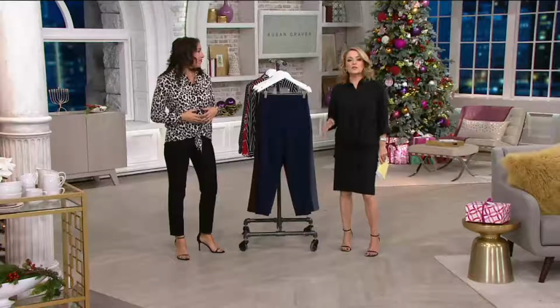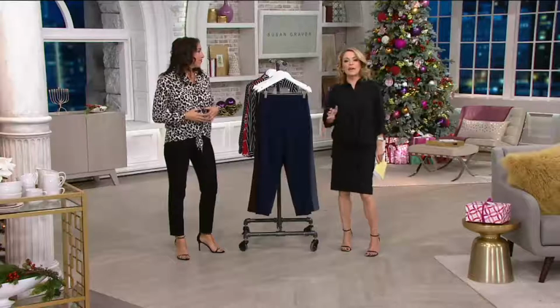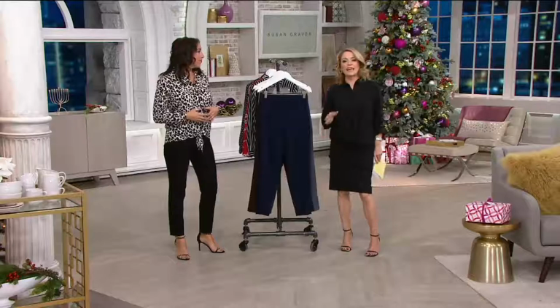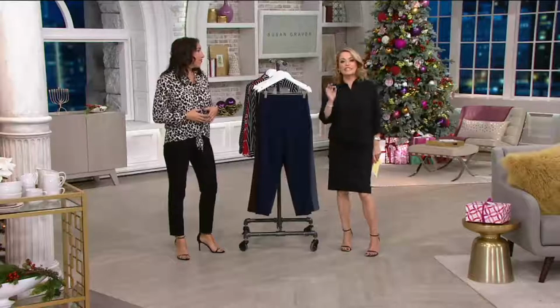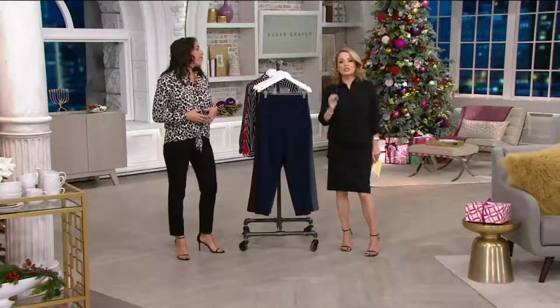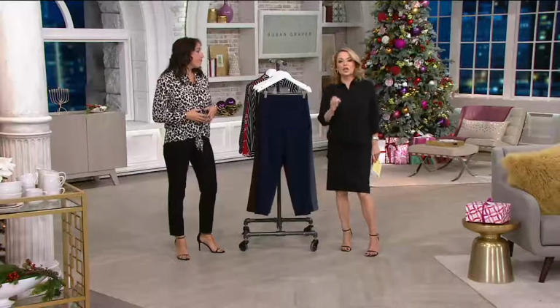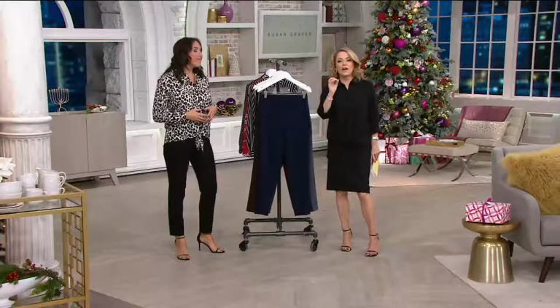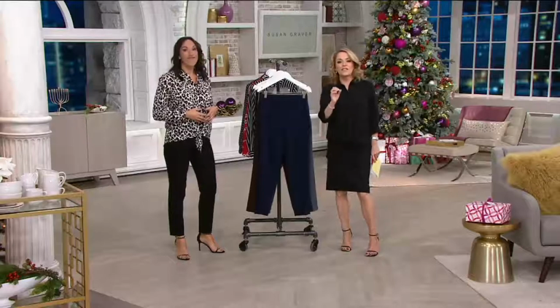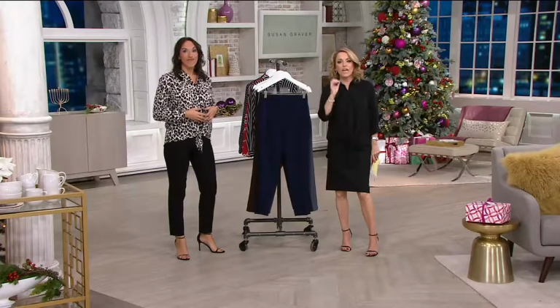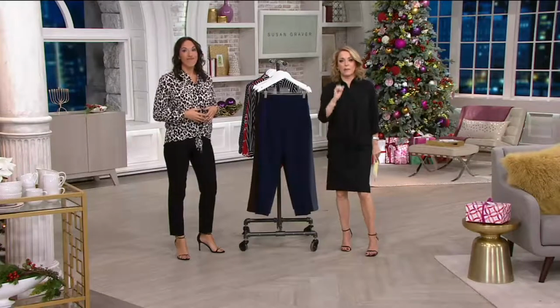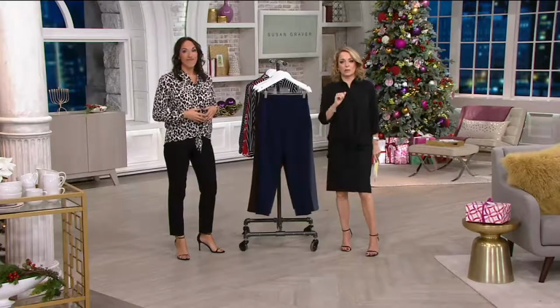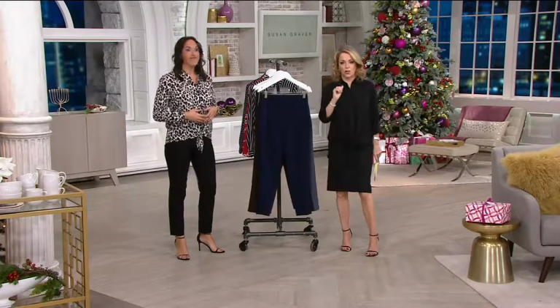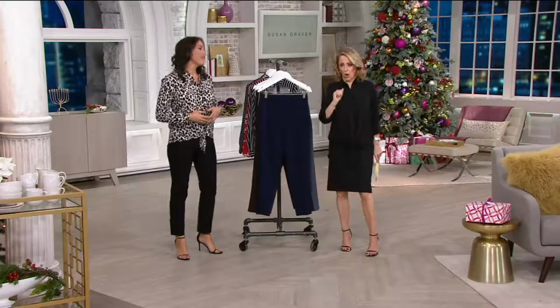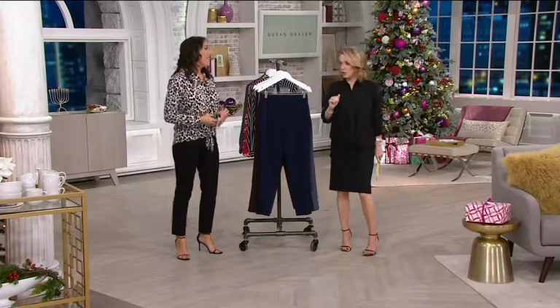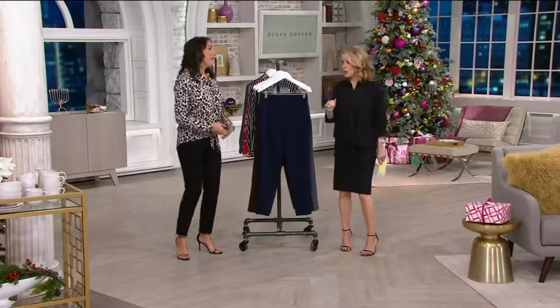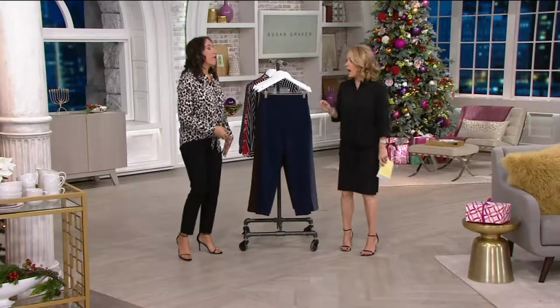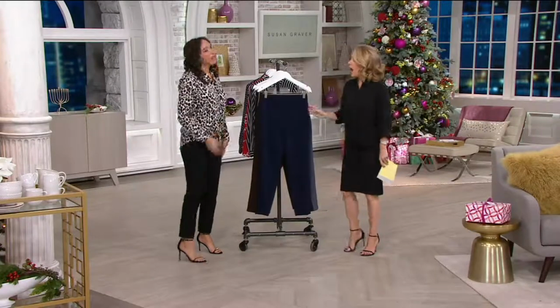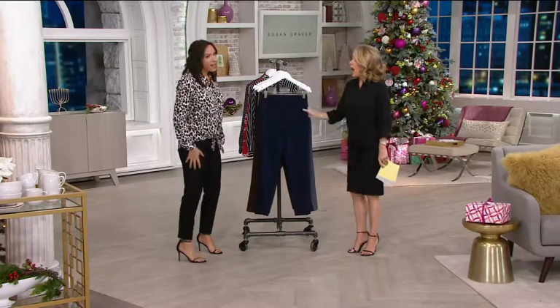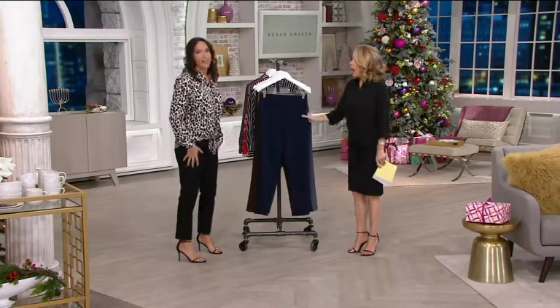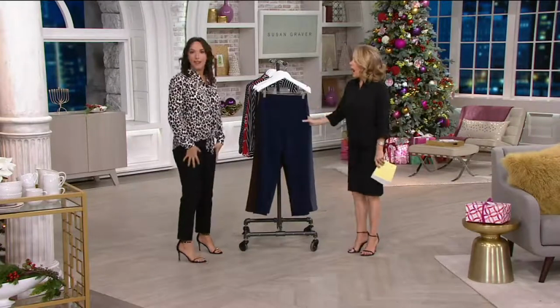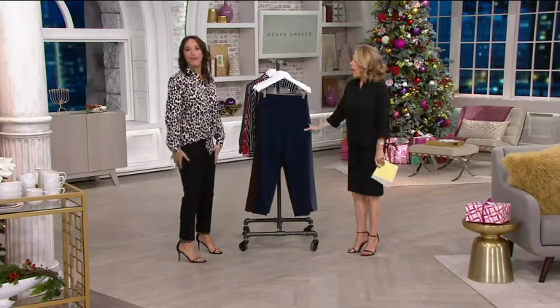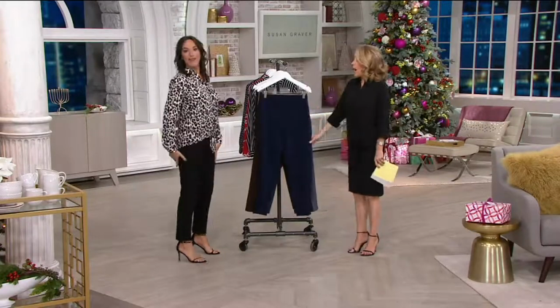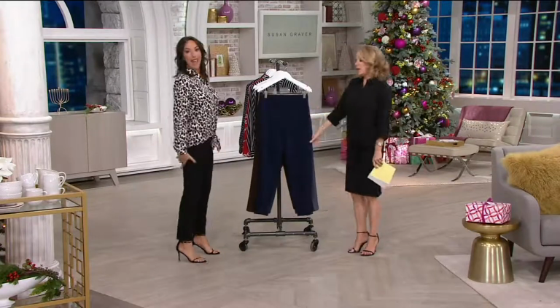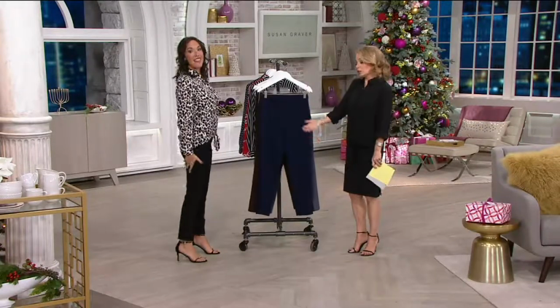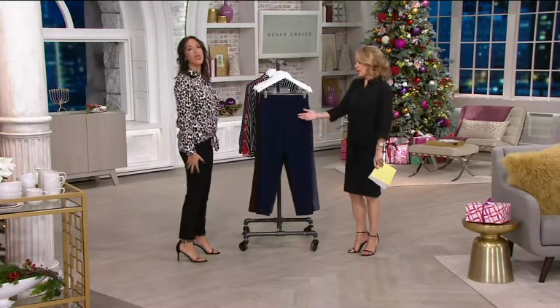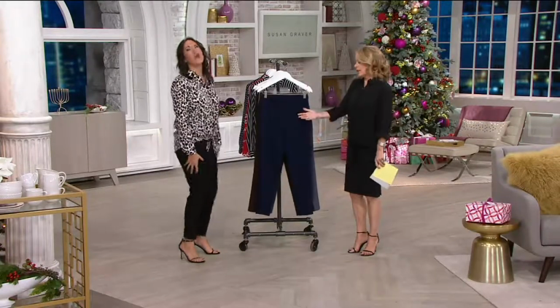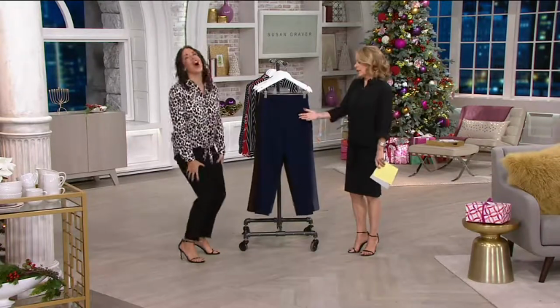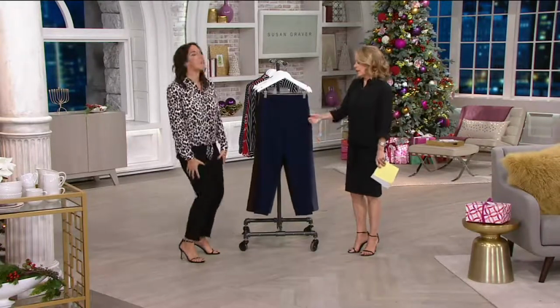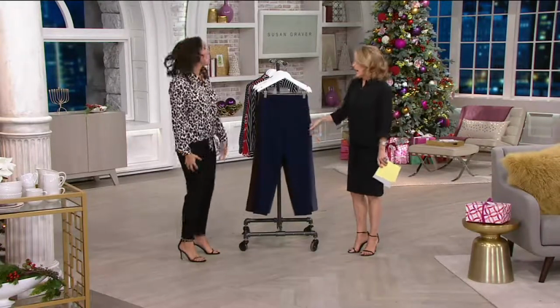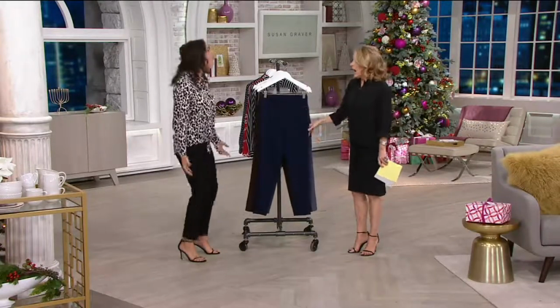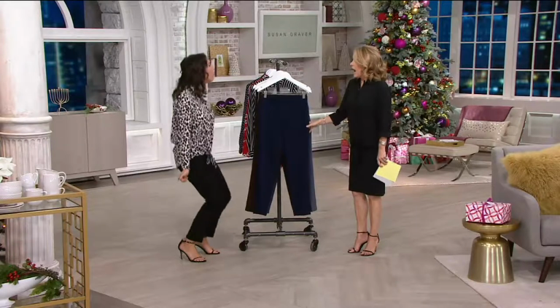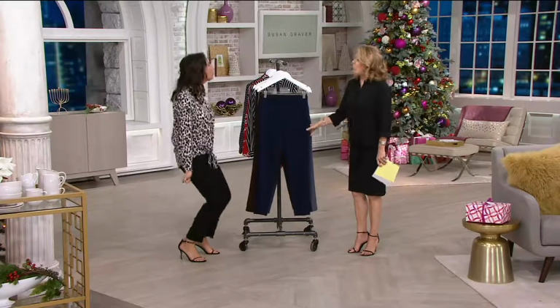These pants look phenomenal on you. Thanks, girl. Well, you look good, honey. They're so comfortable.